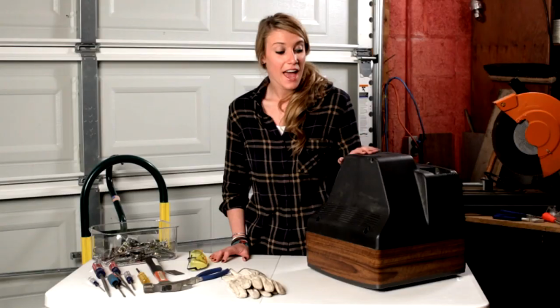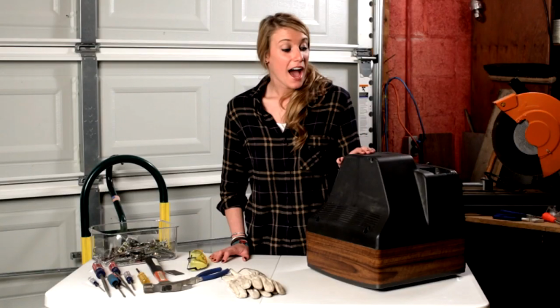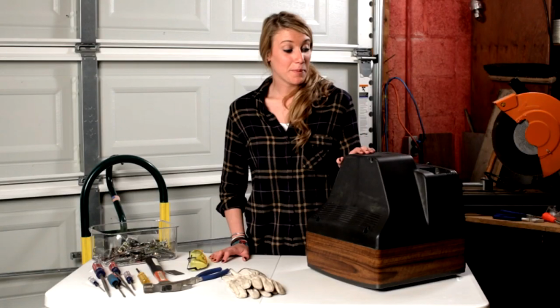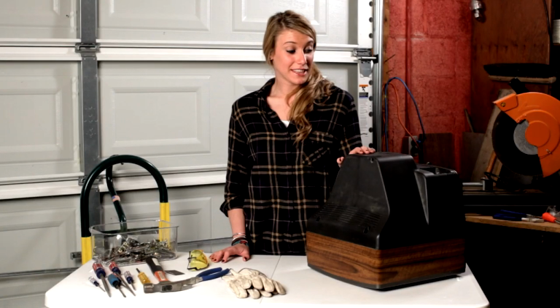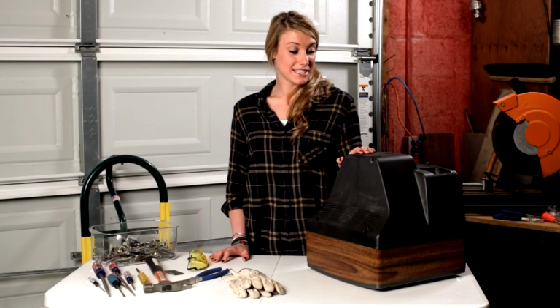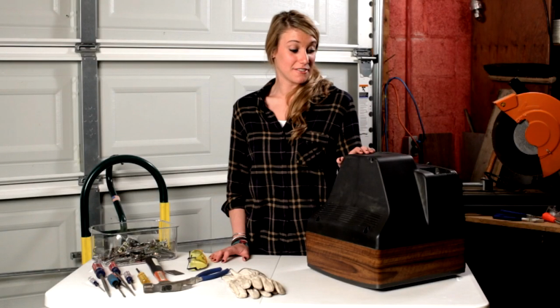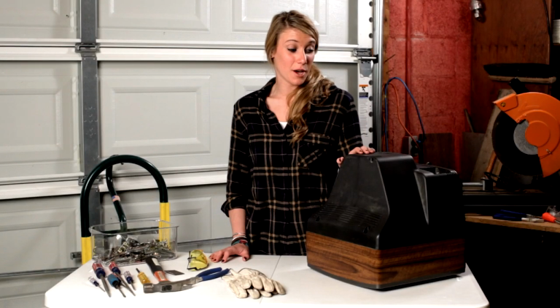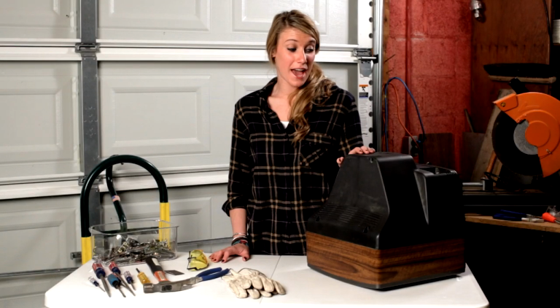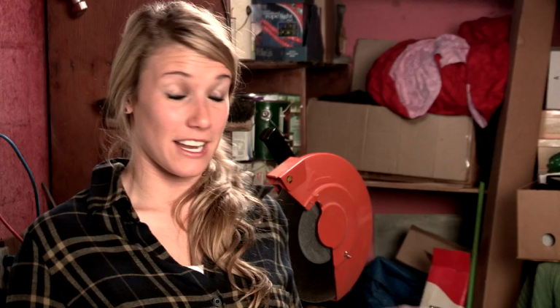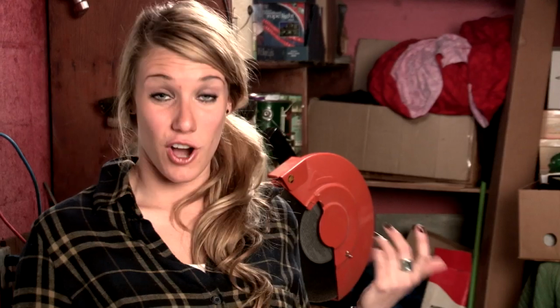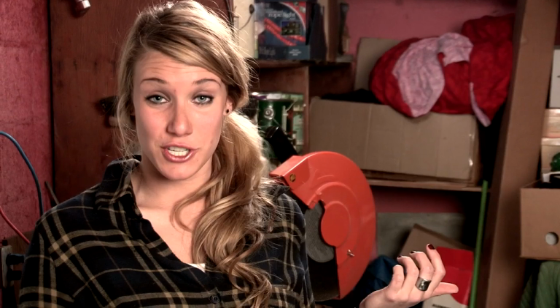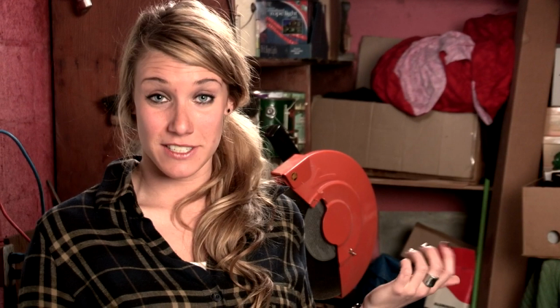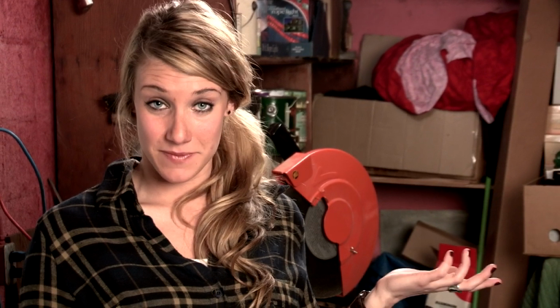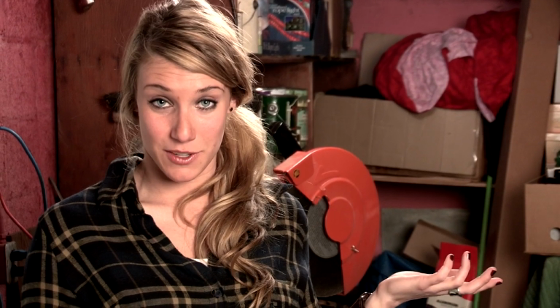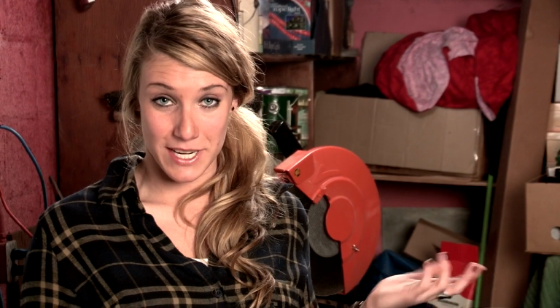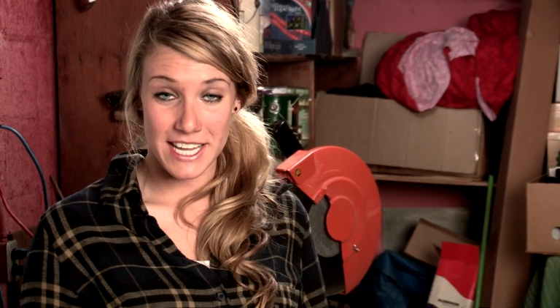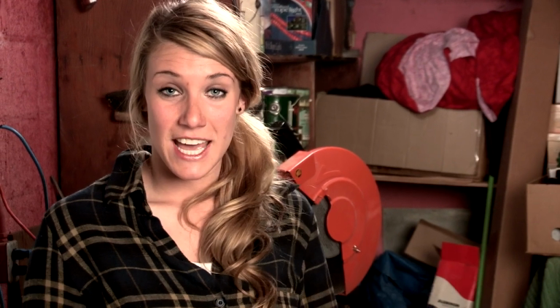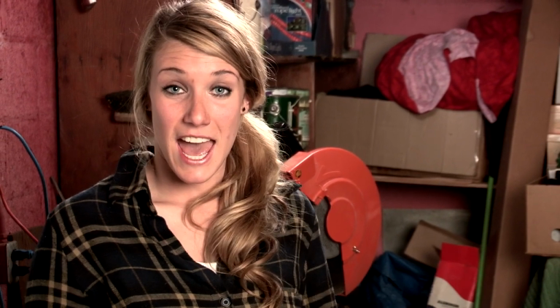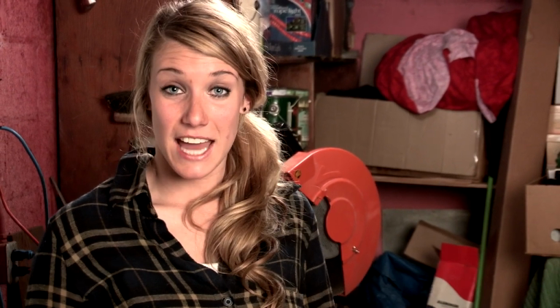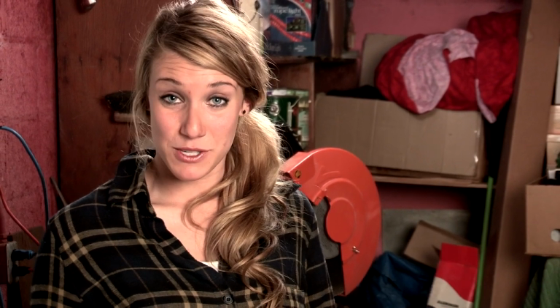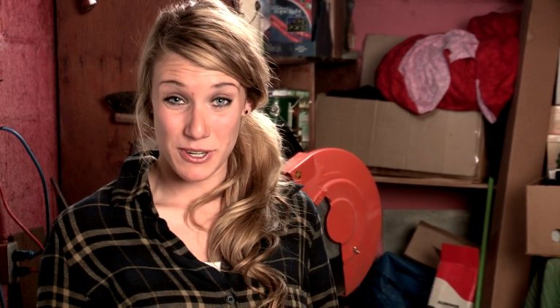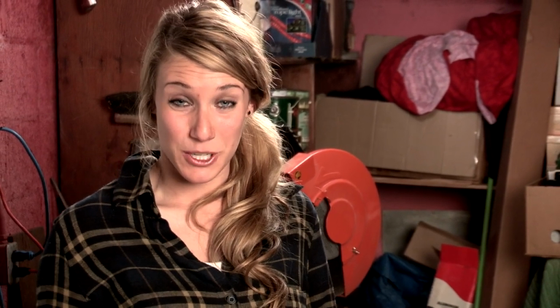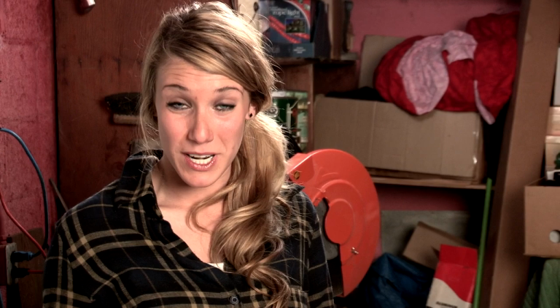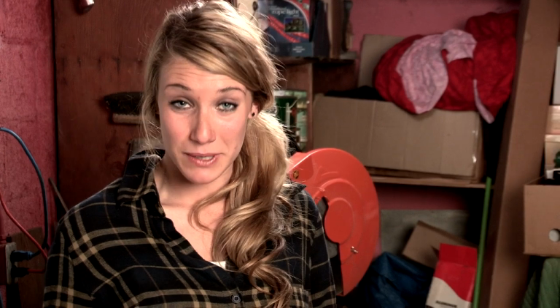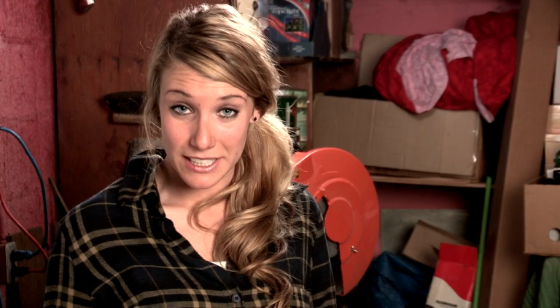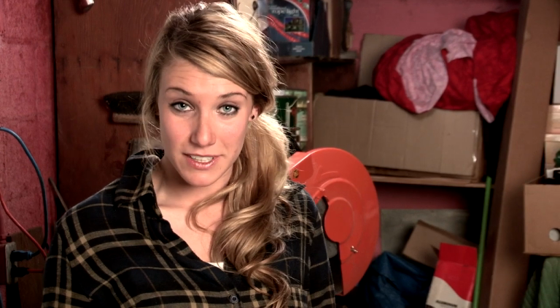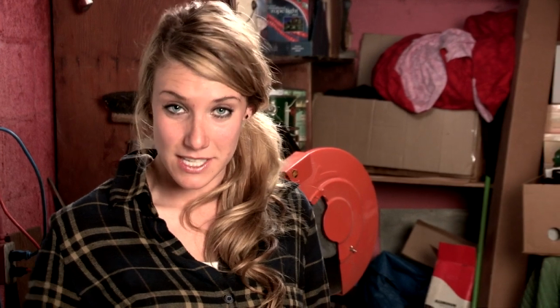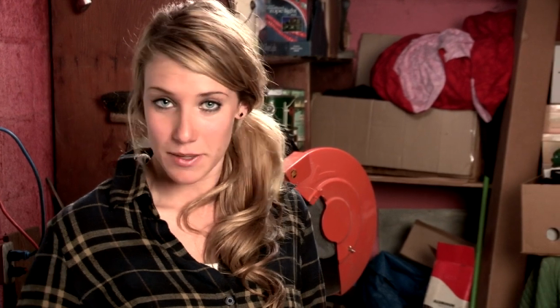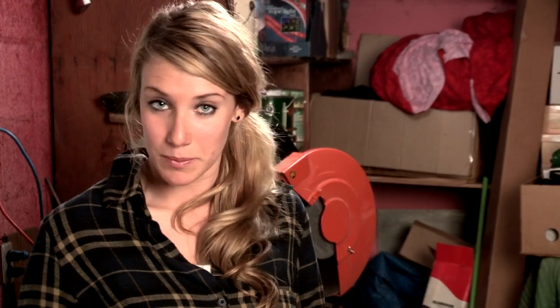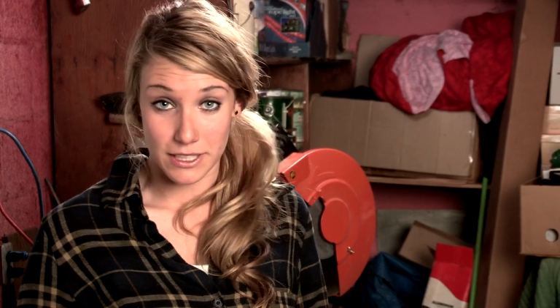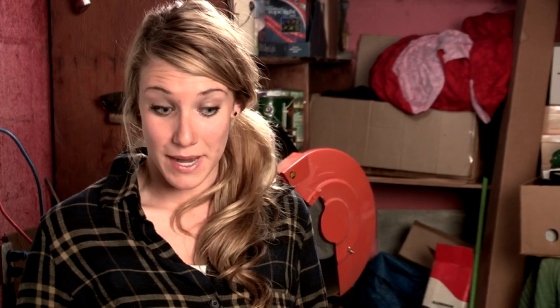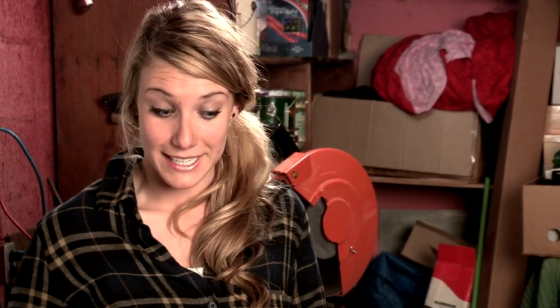I picked this TV up at an auction the other week, and it was free. You would not believe the stuff that people leave behind.